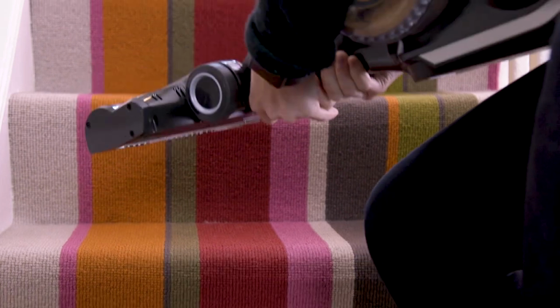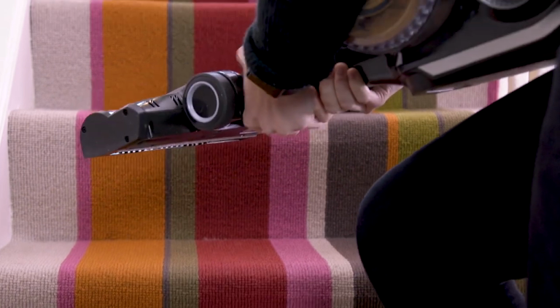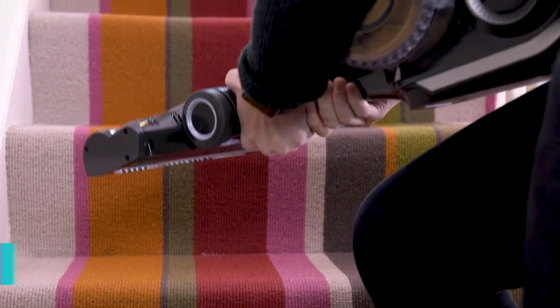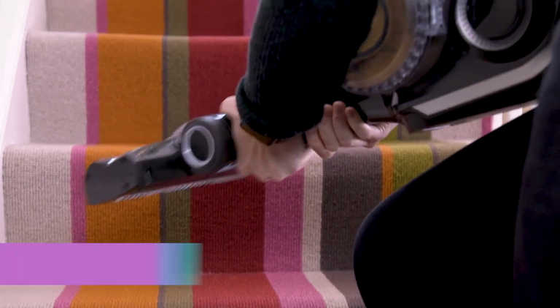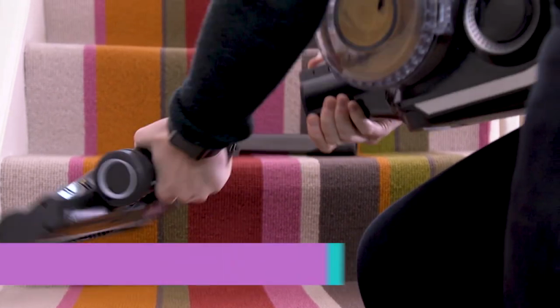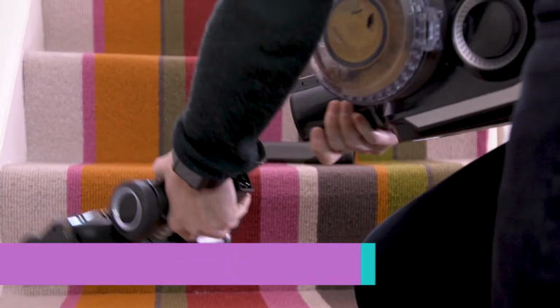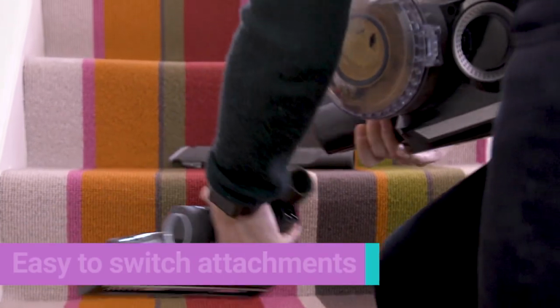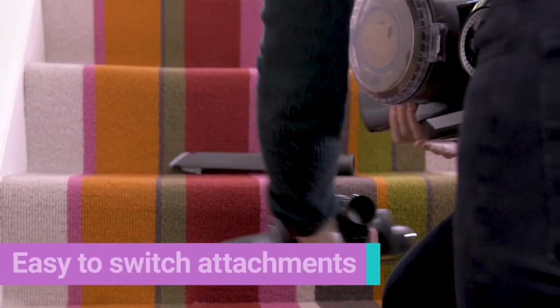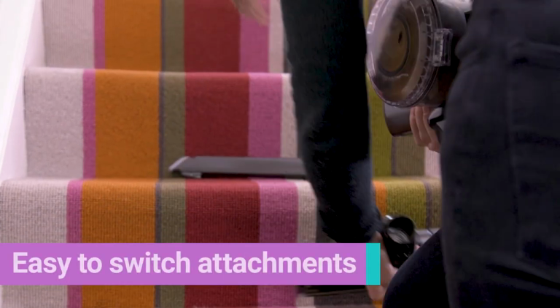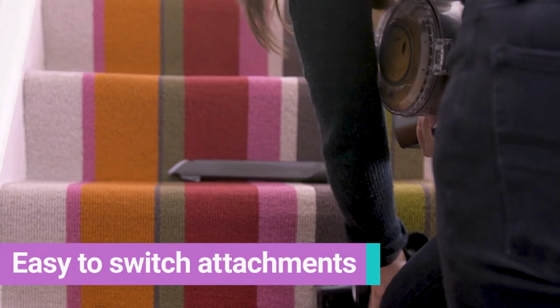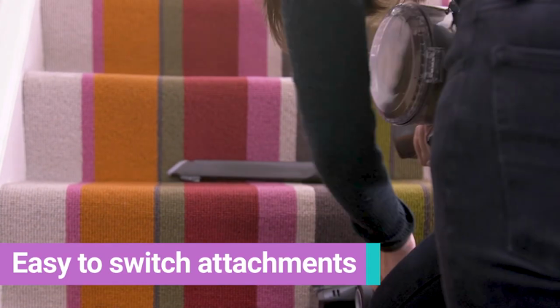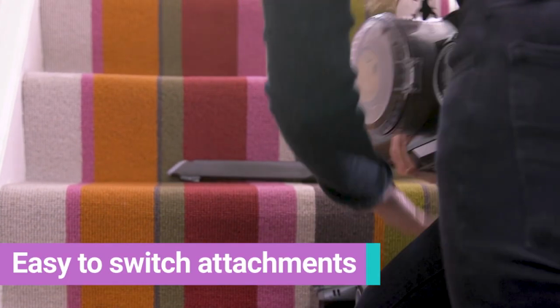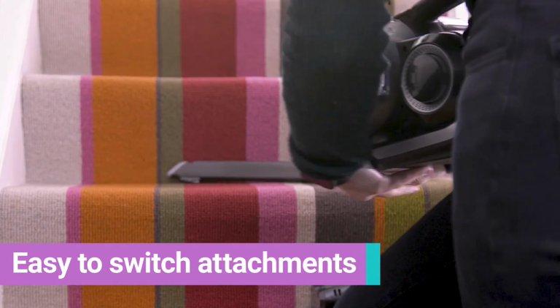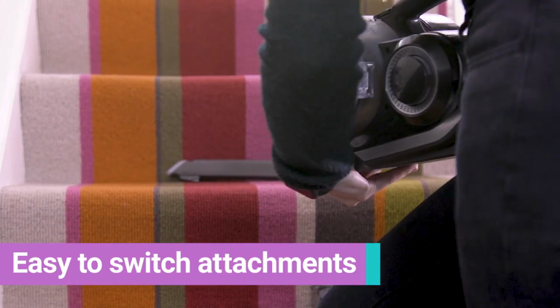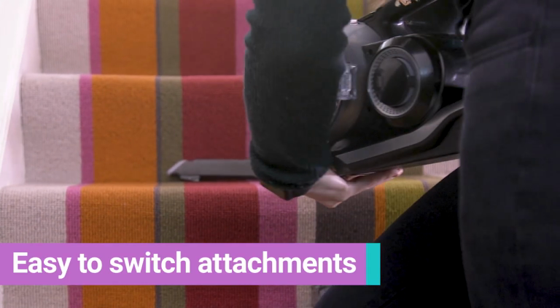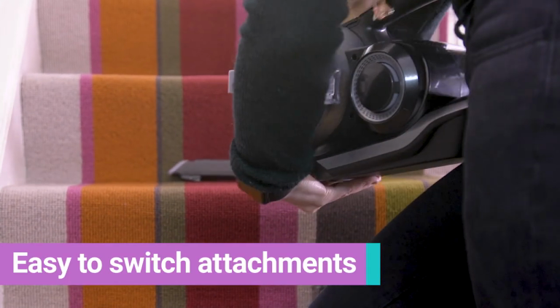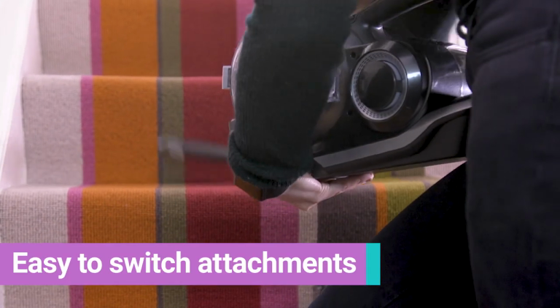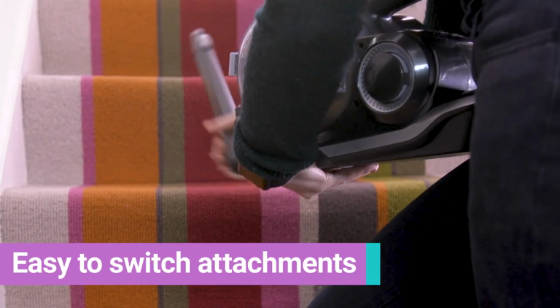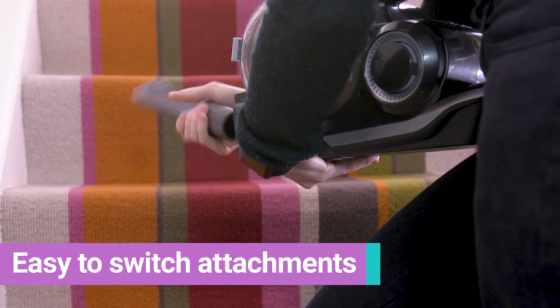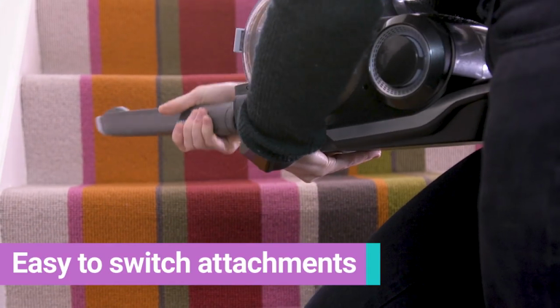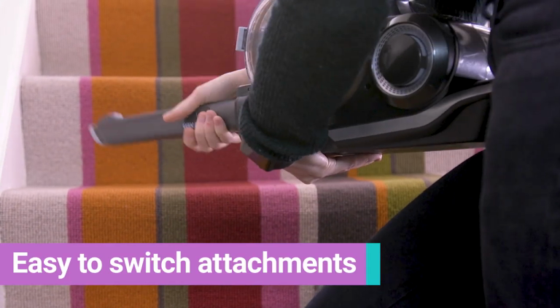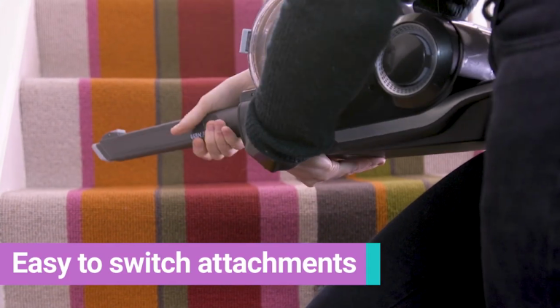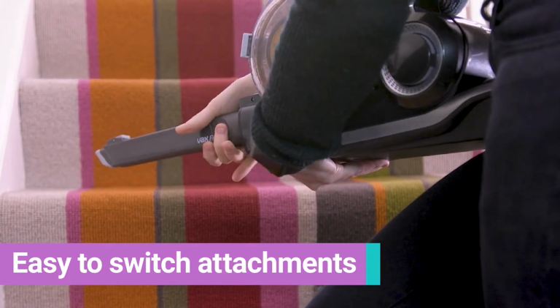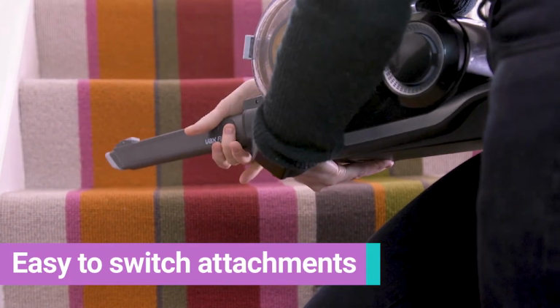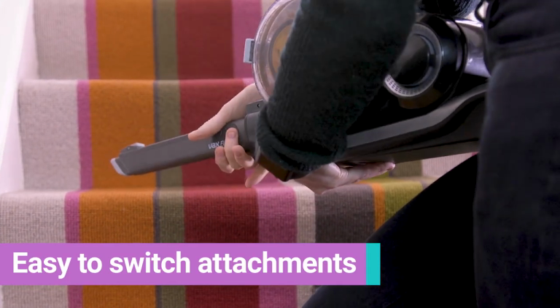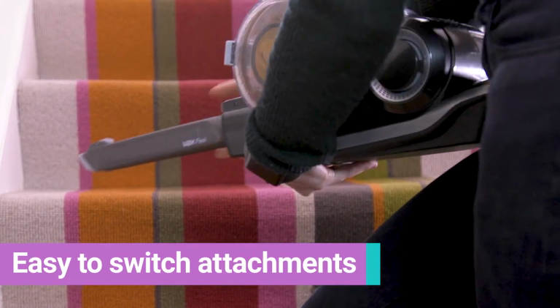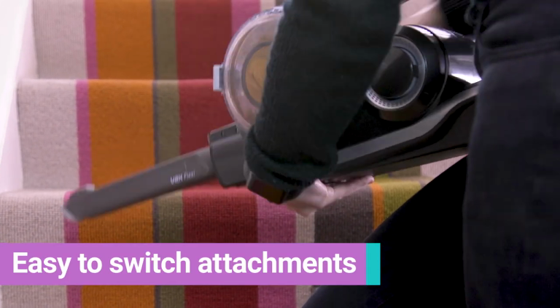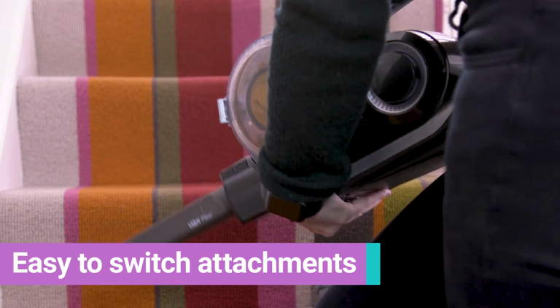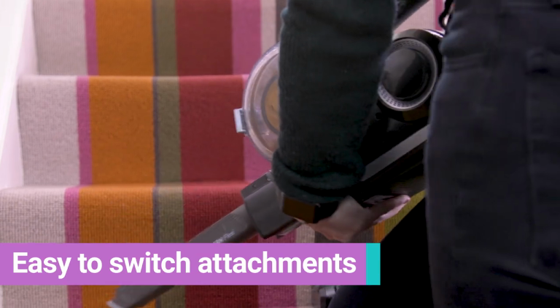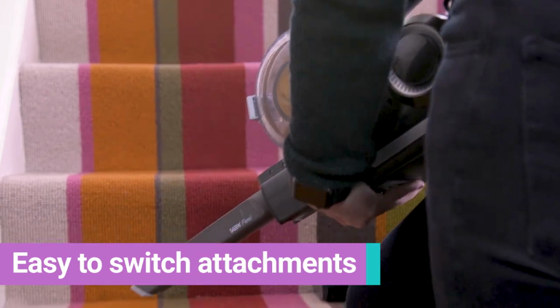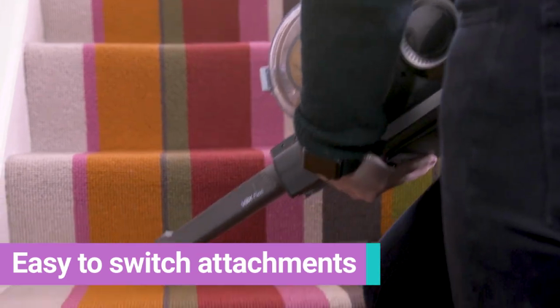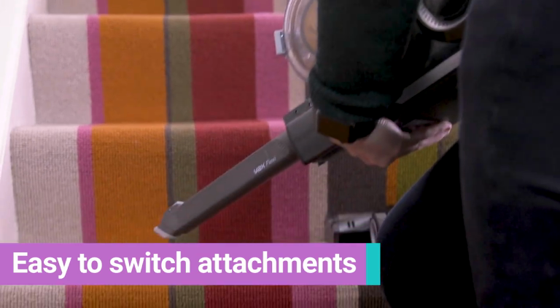What I do love about this vacuum is how quick and easy it is to just swap heads part way through your job.